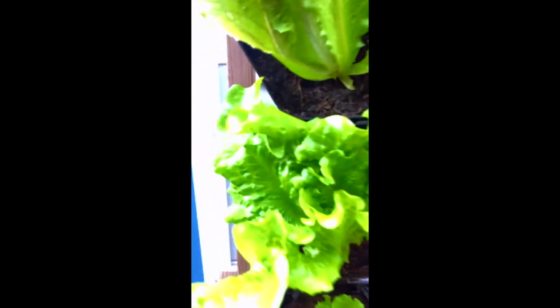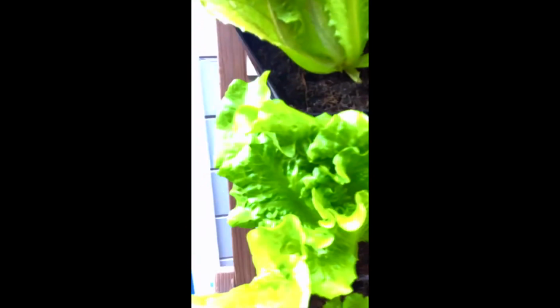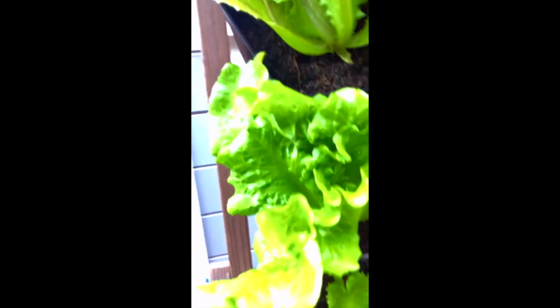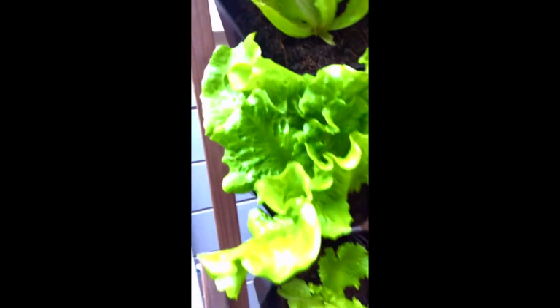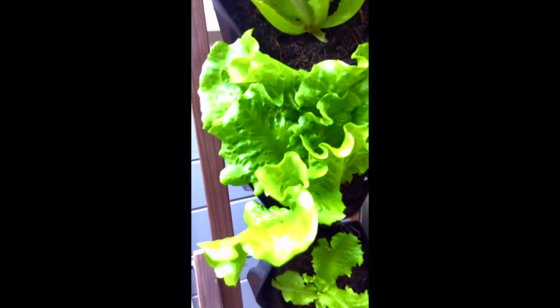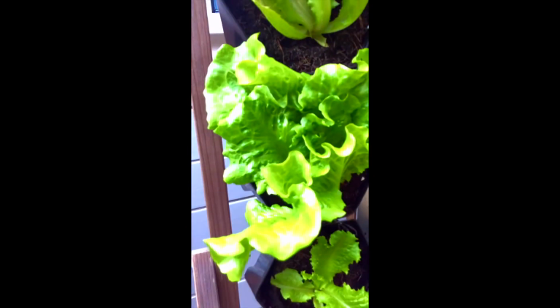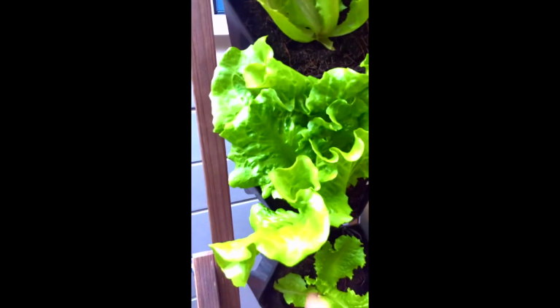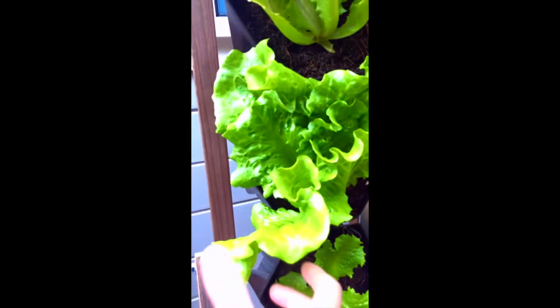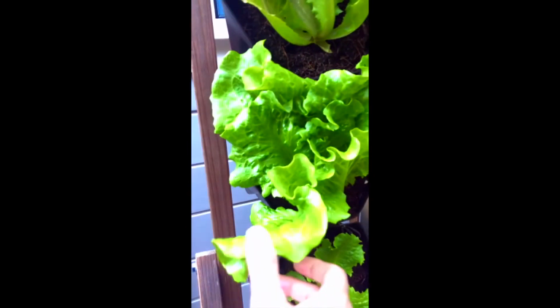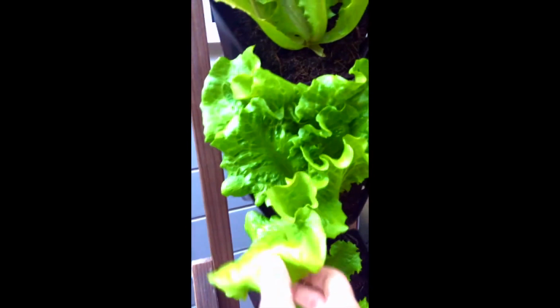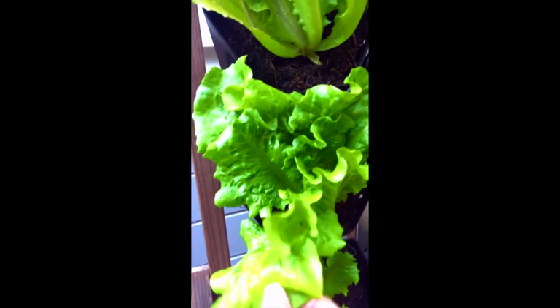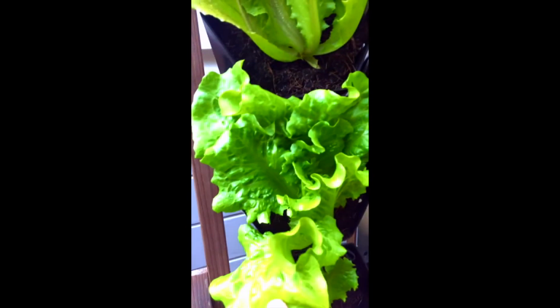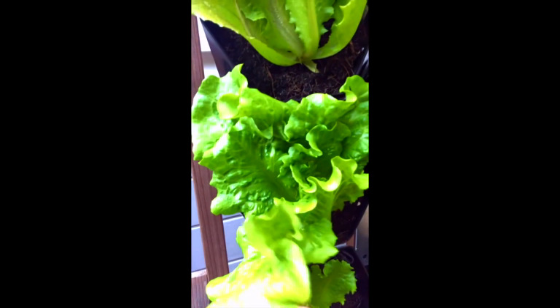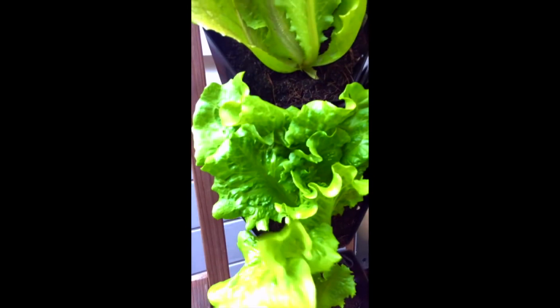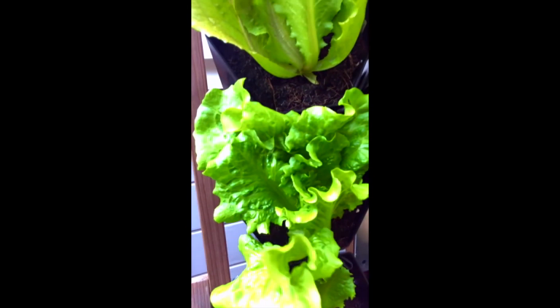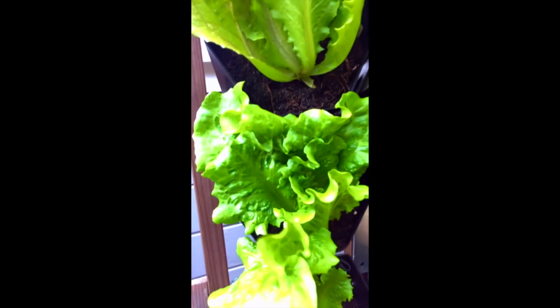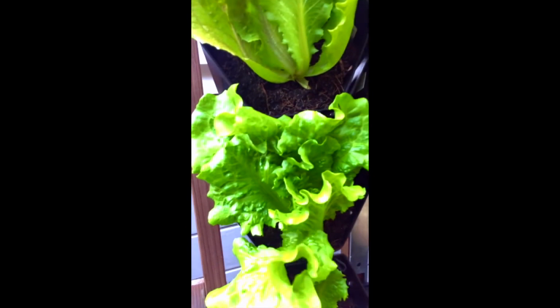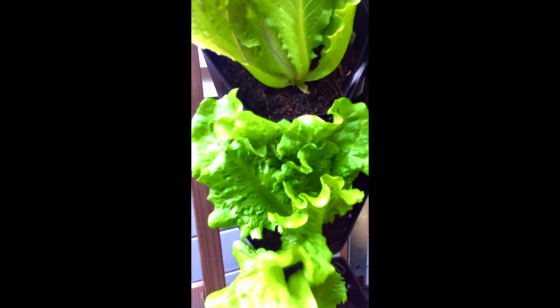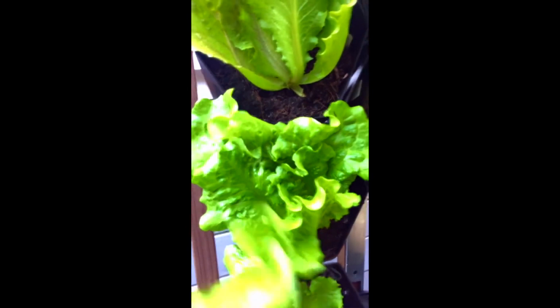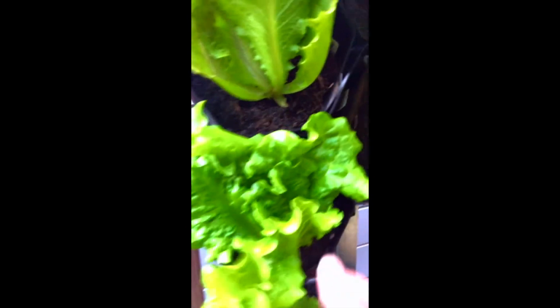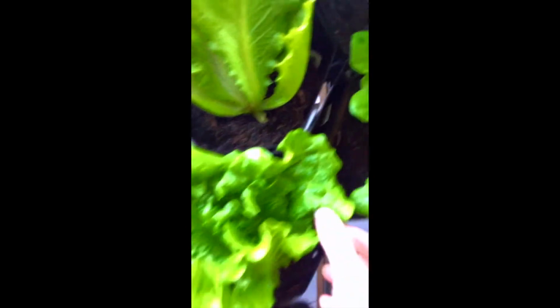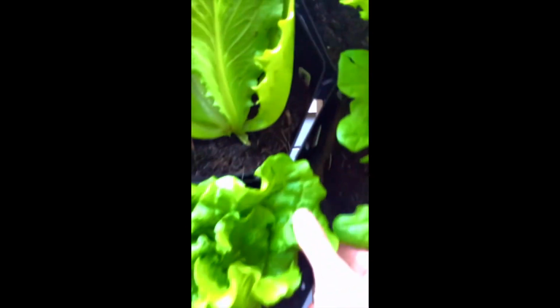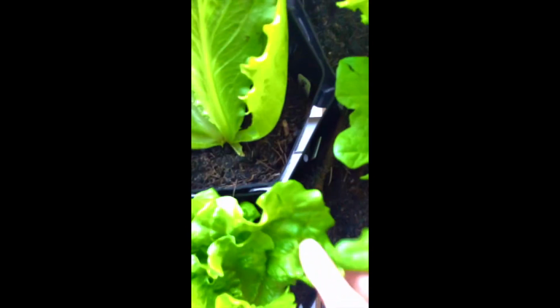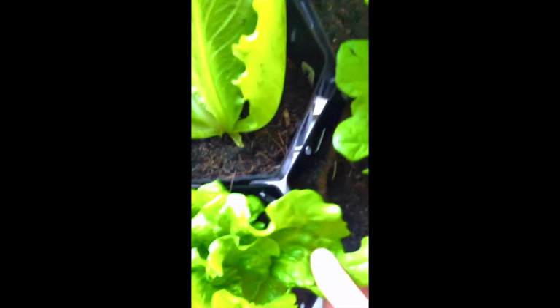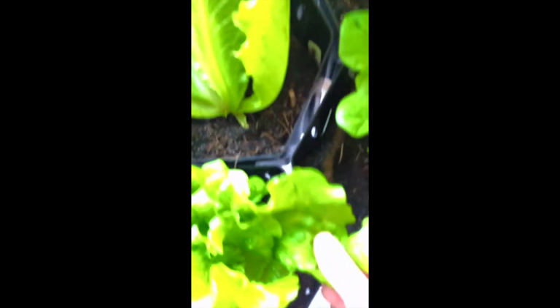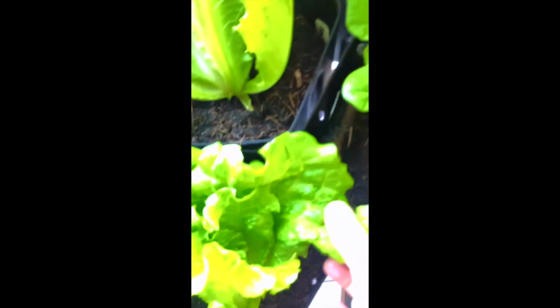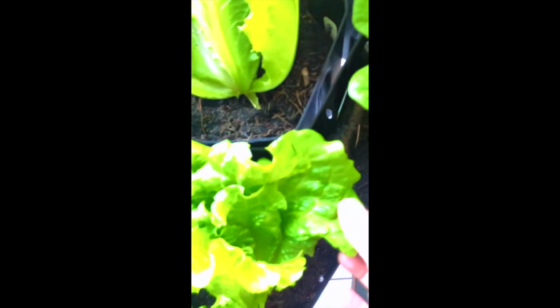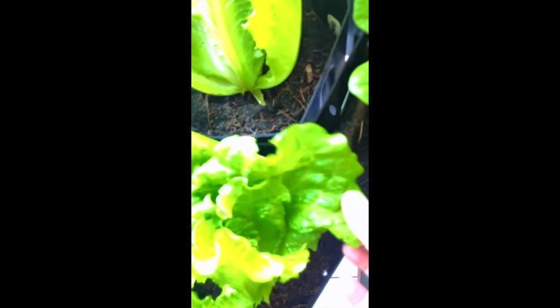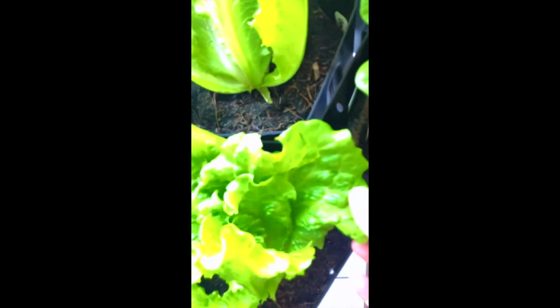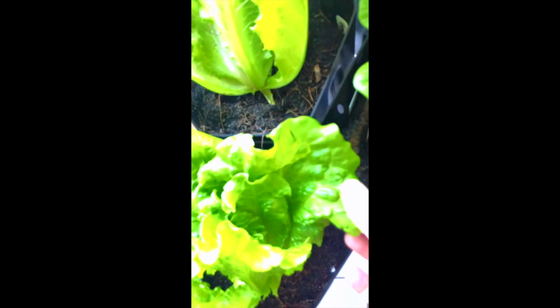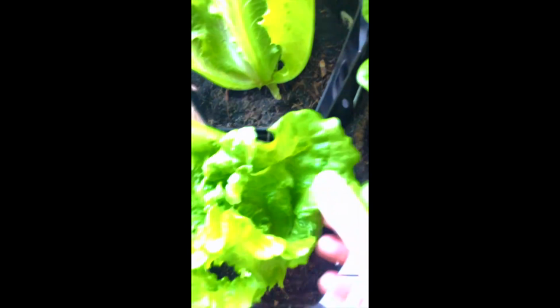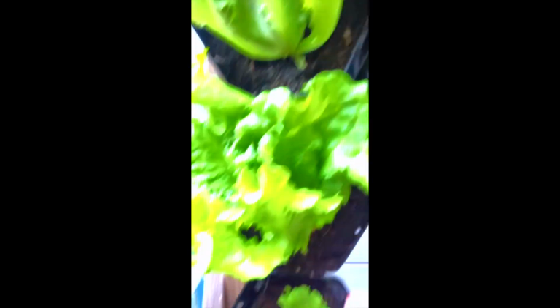So on this one right here, I'm just going to take maybe this one and this one. These are the outer leaves.